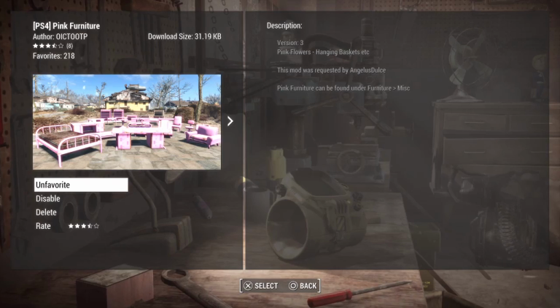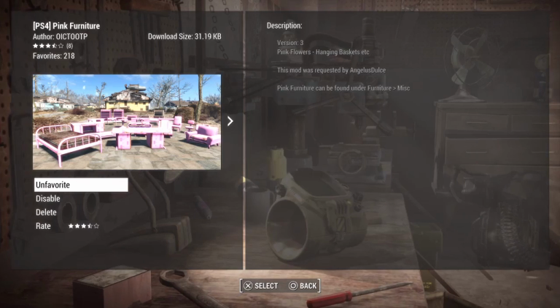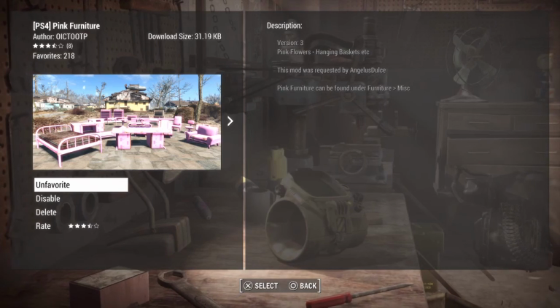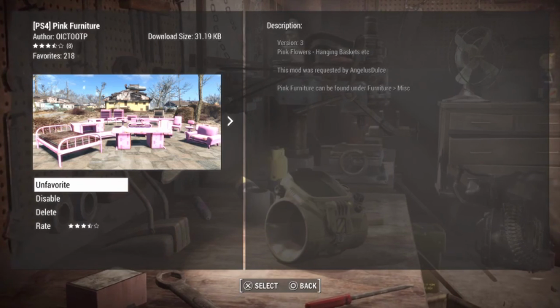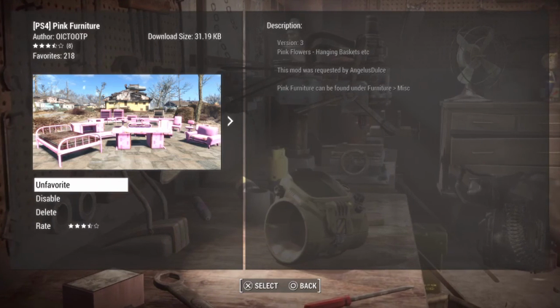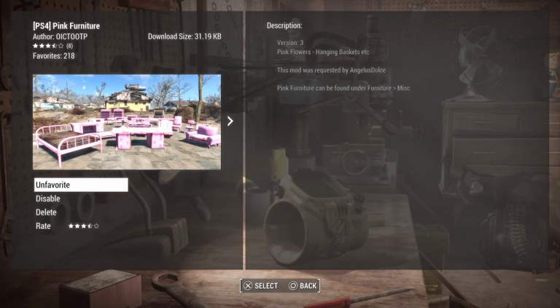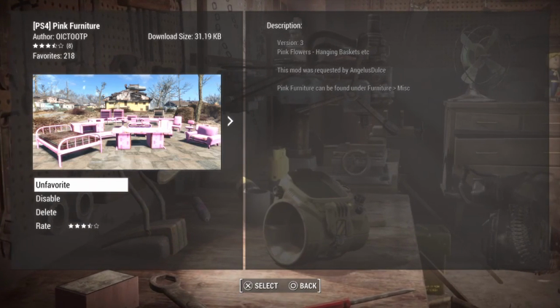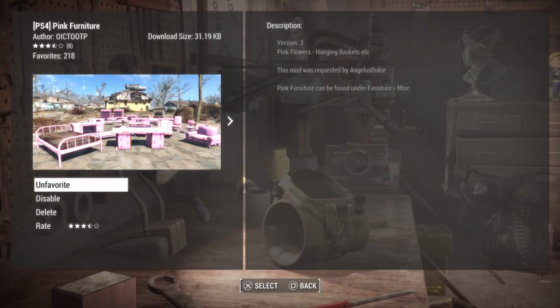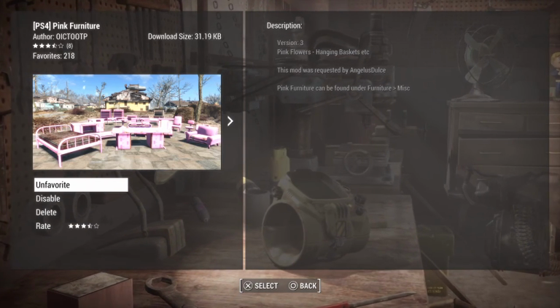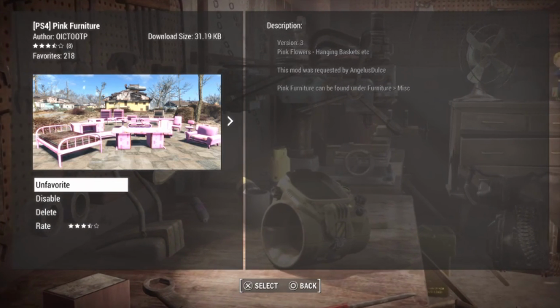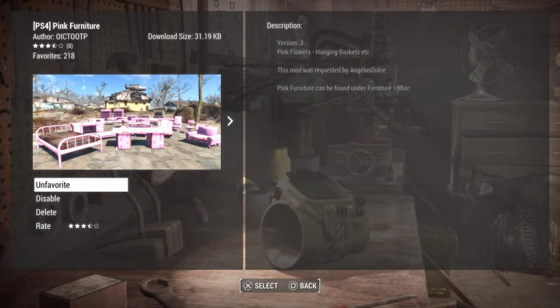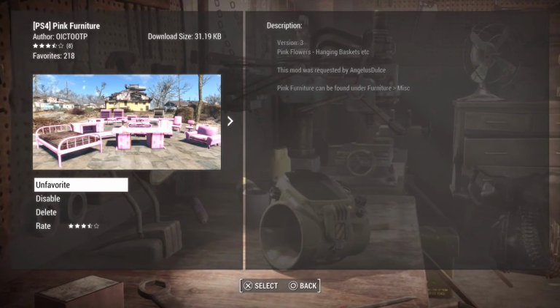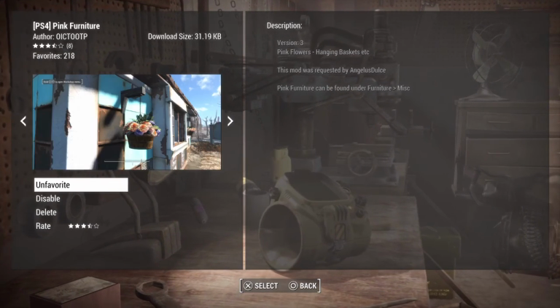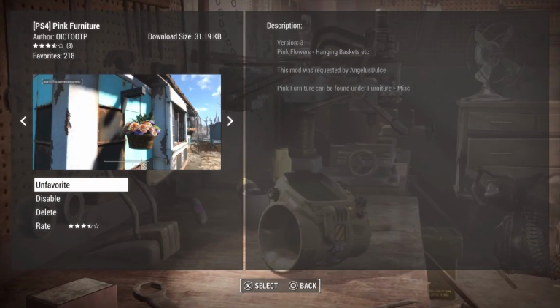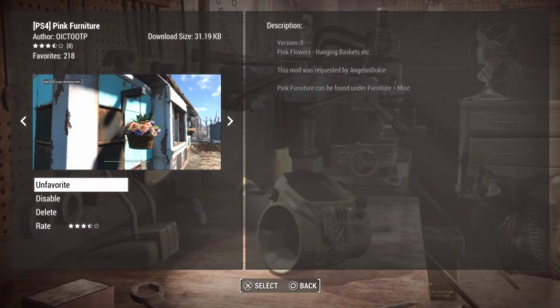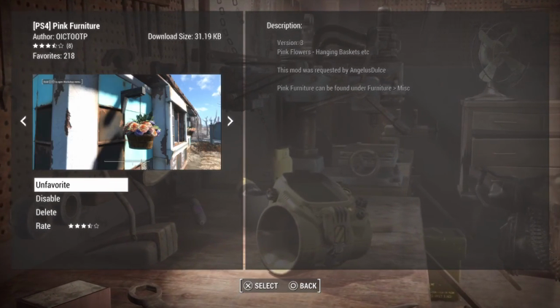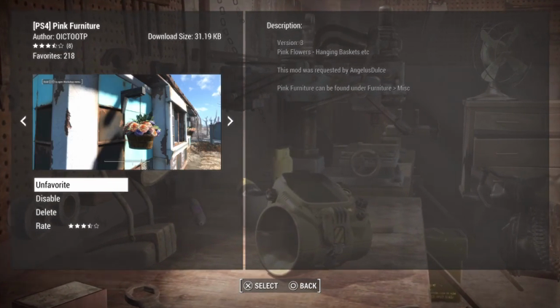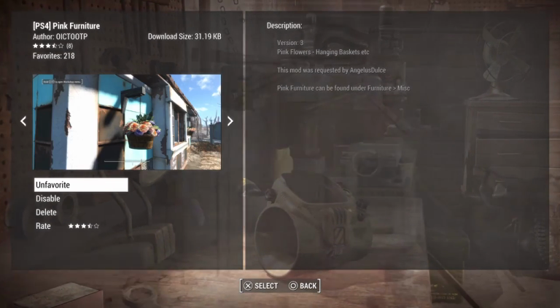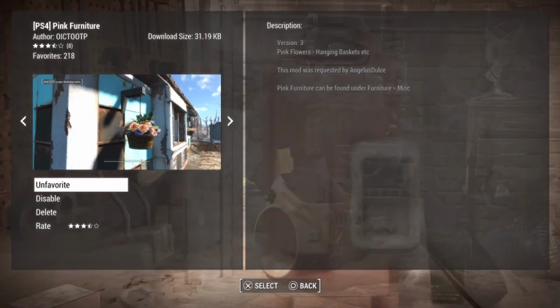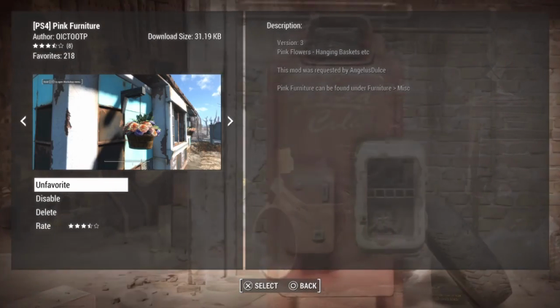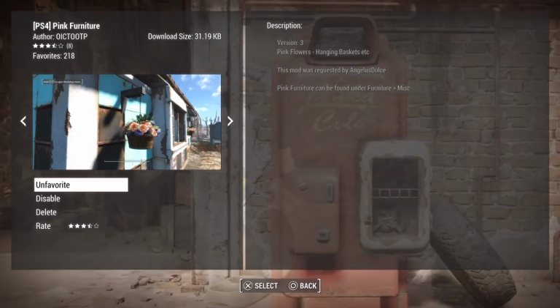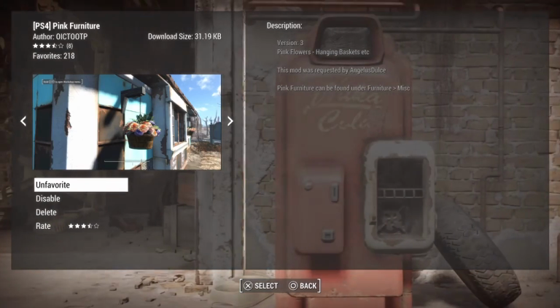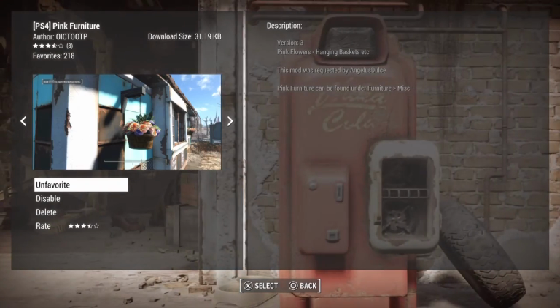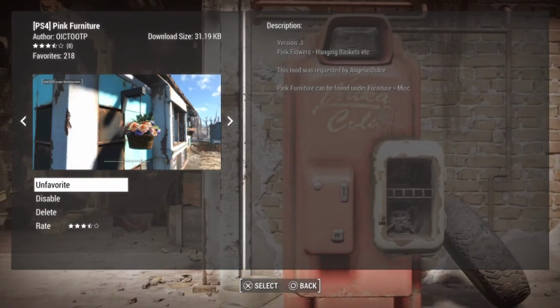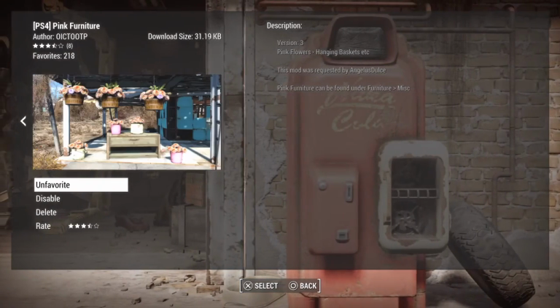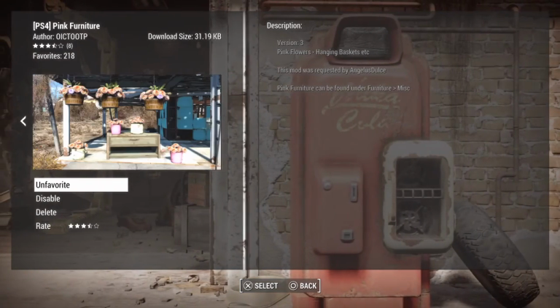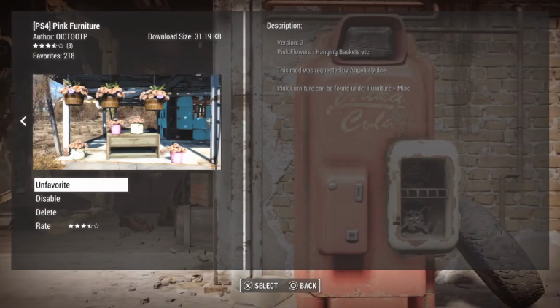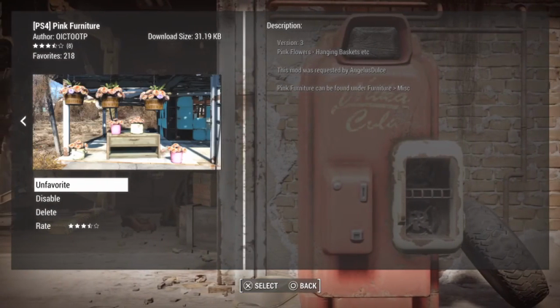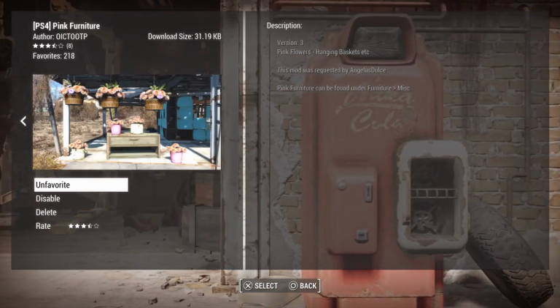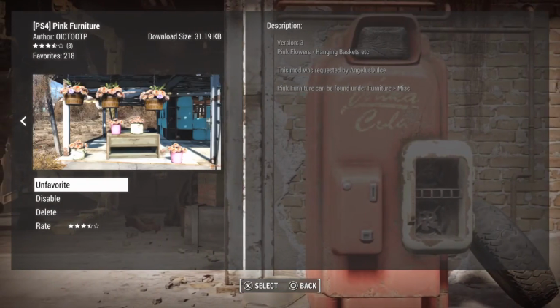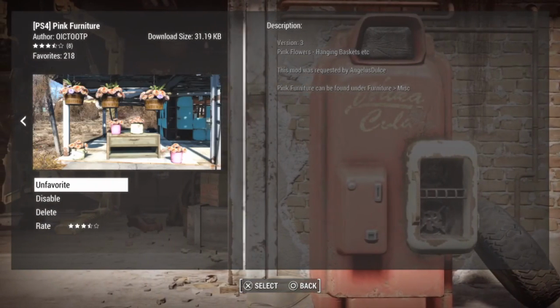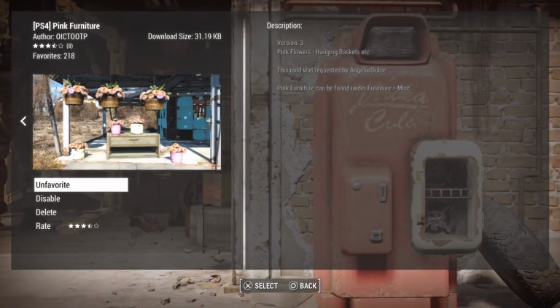Hey guys, Amy from The Vault here. Welcome back to another Fallout 4 mod. This one is called Pink Furniture.